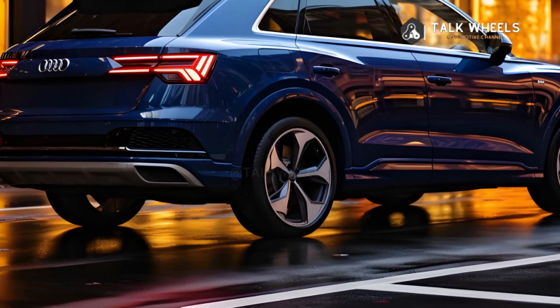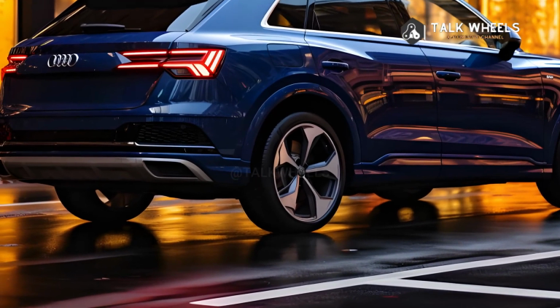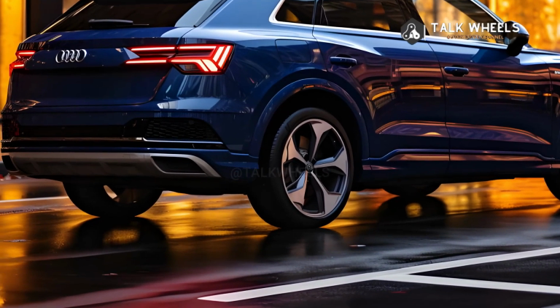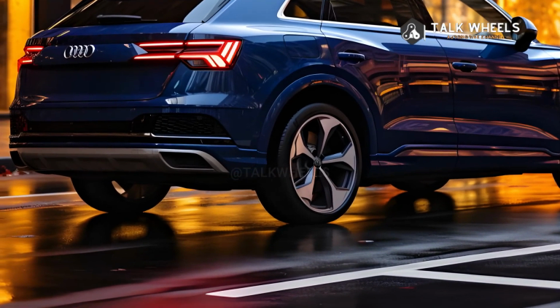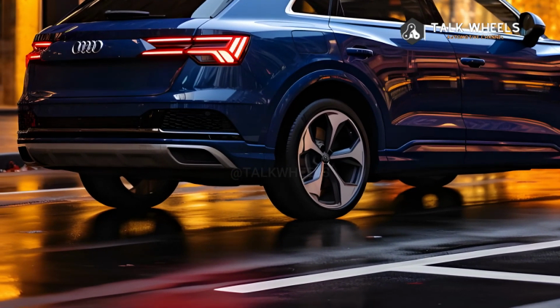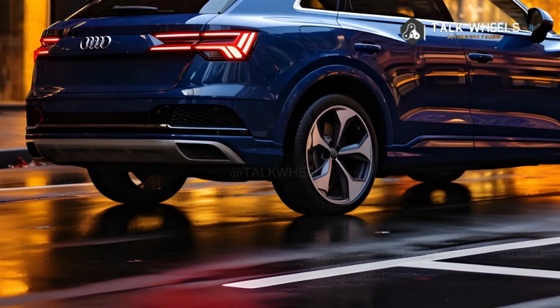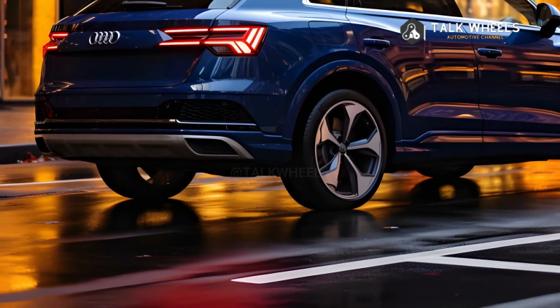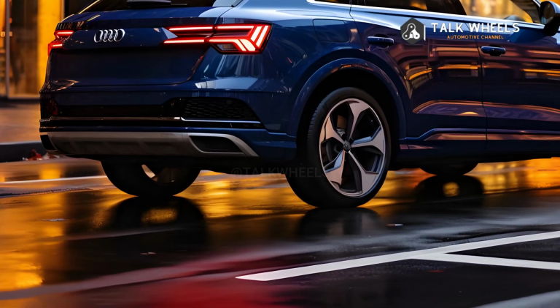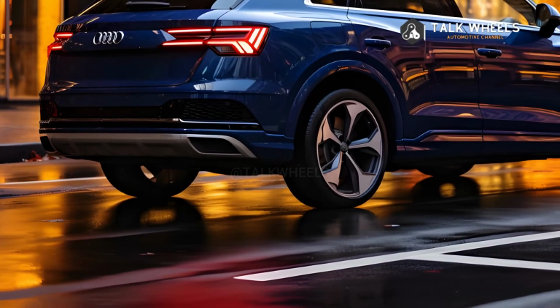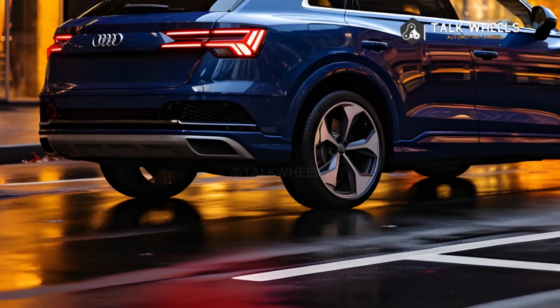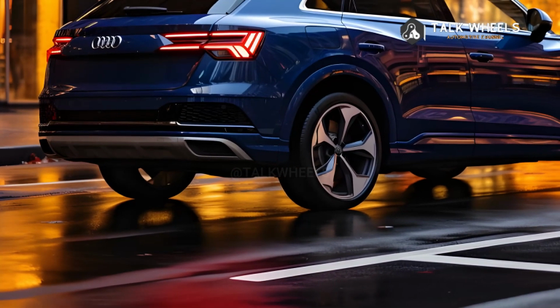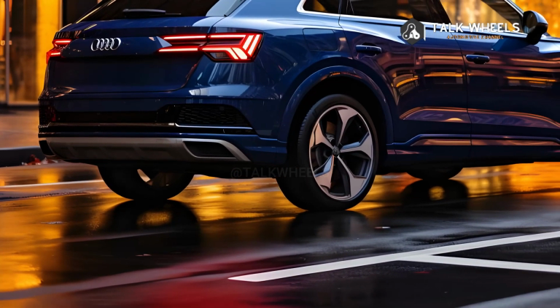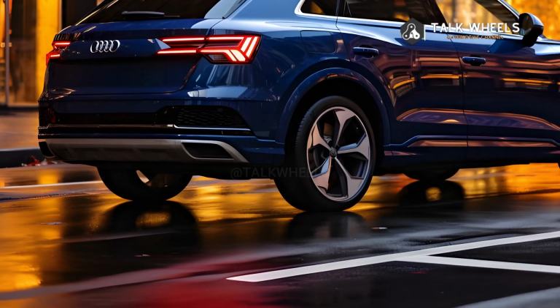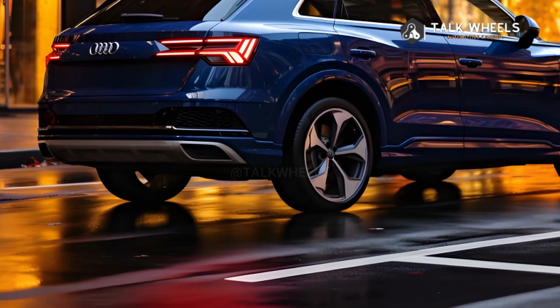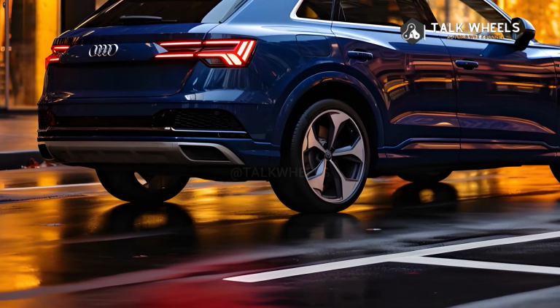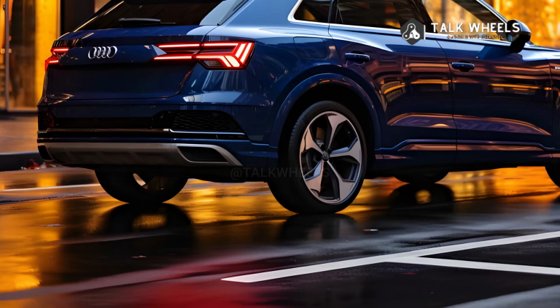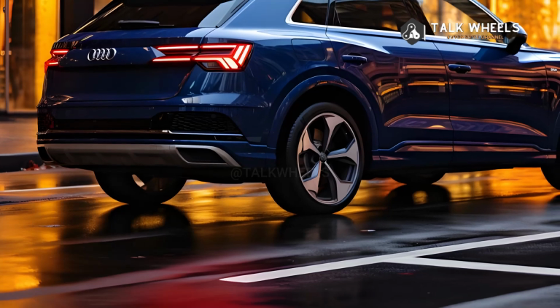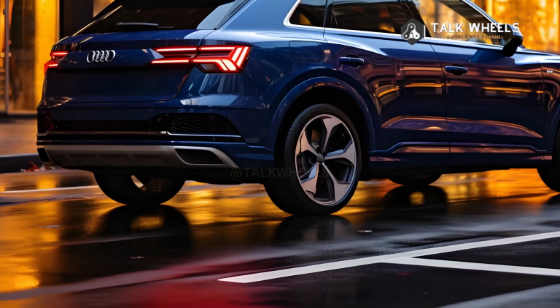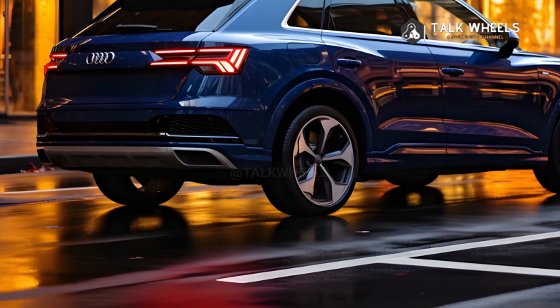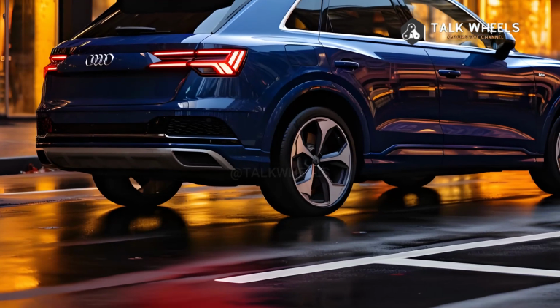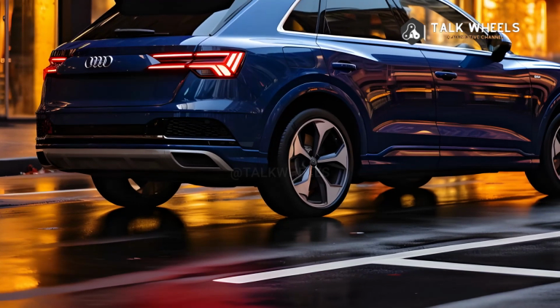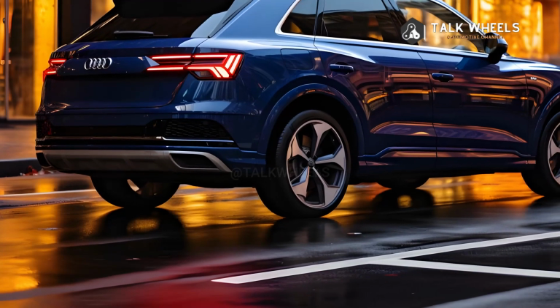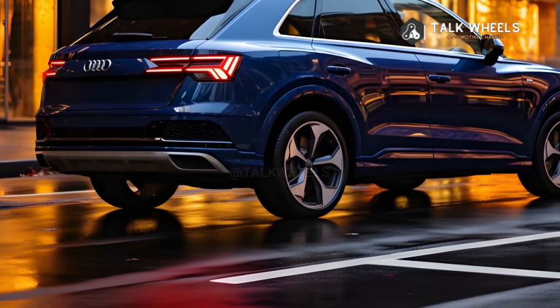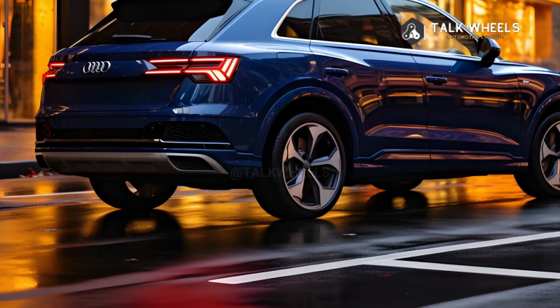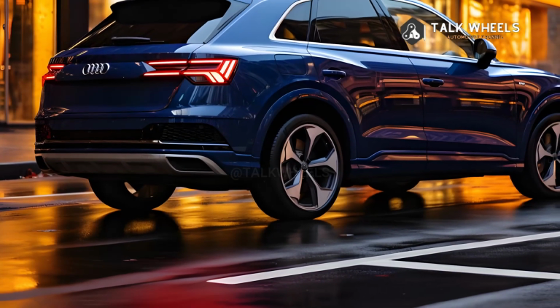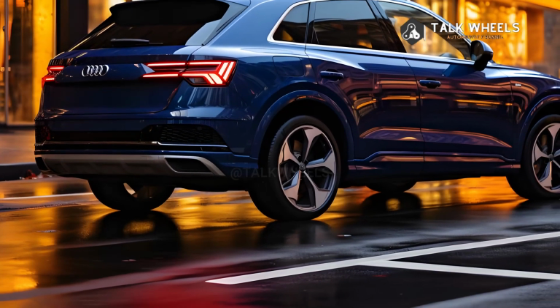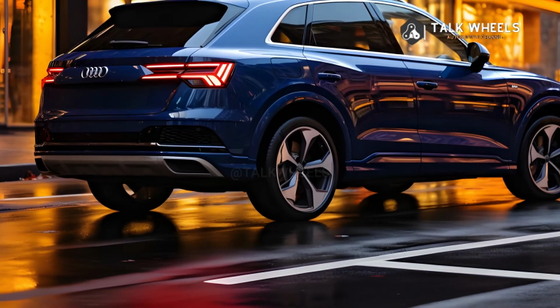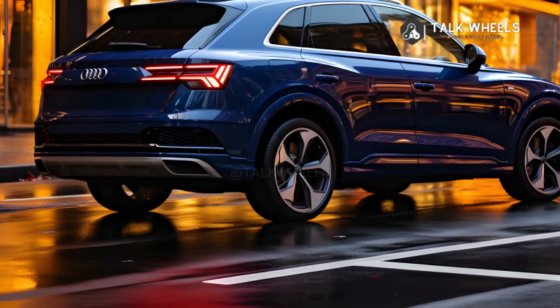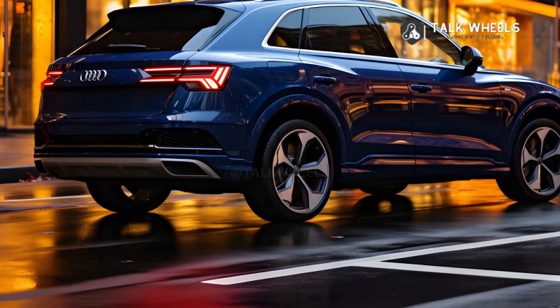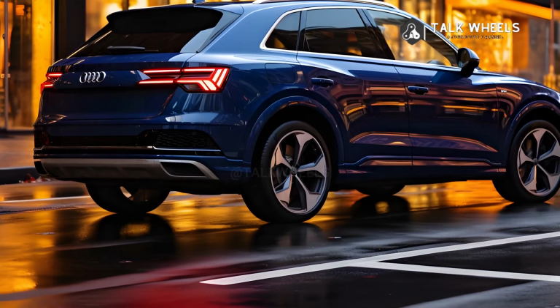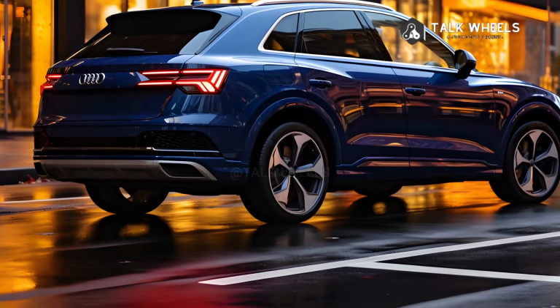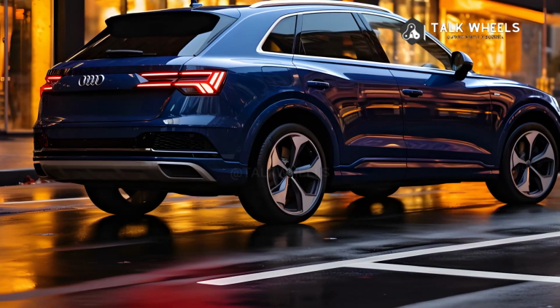Take your trip to a higher level with the 2024 Audi Q3, which combines speed, precision, and fun to drive.